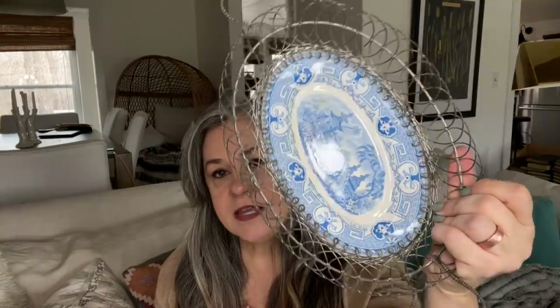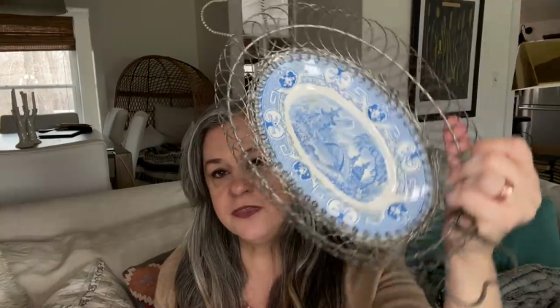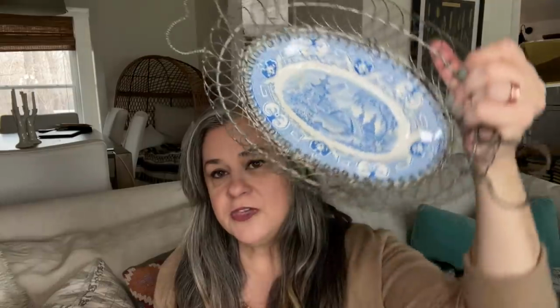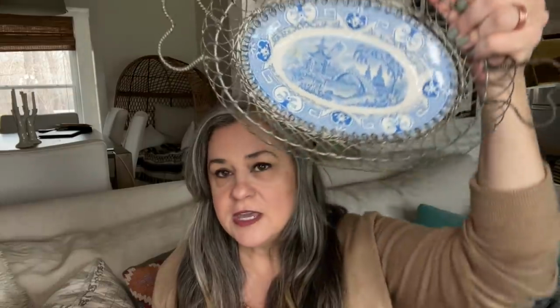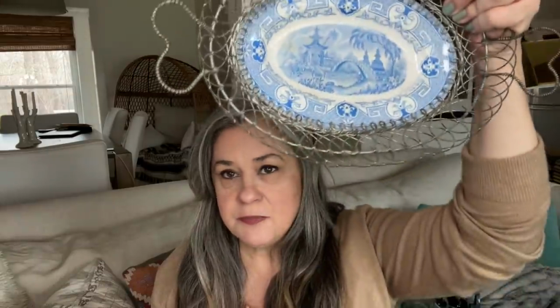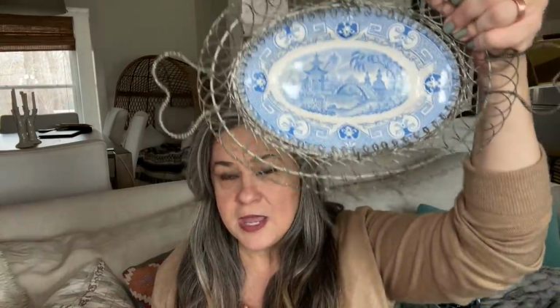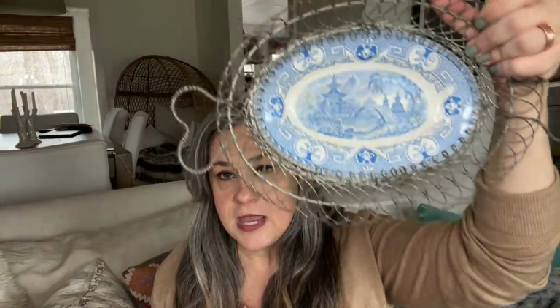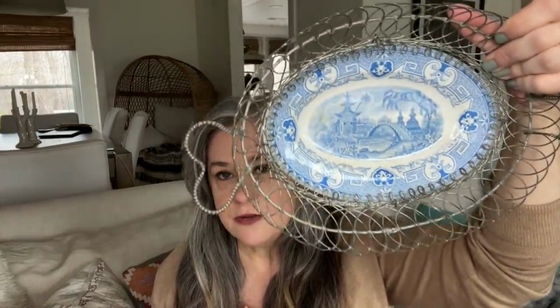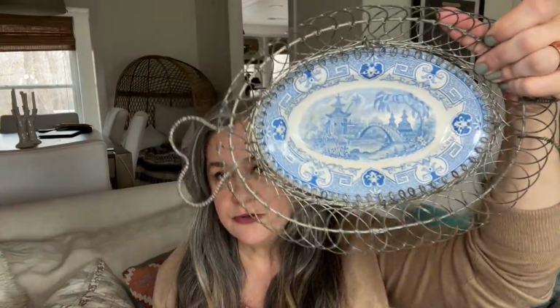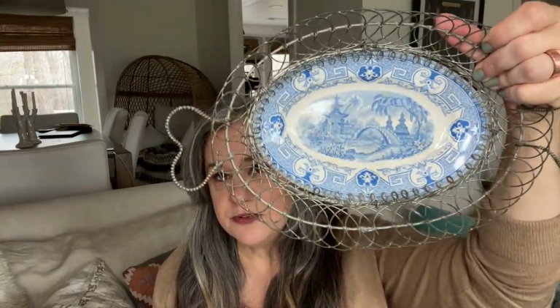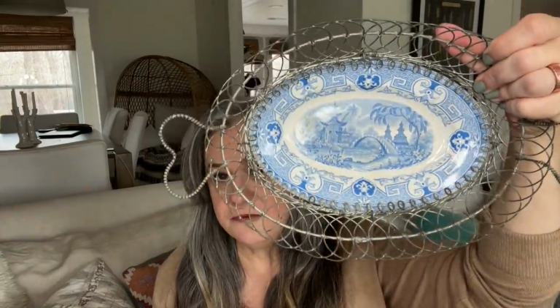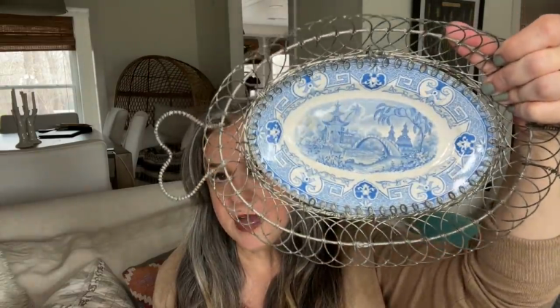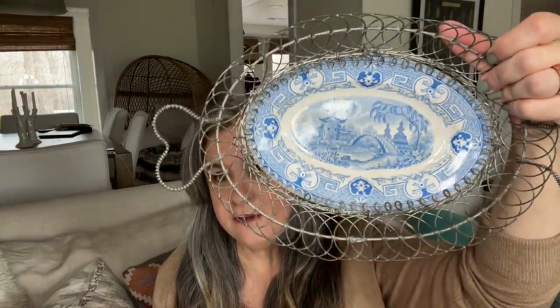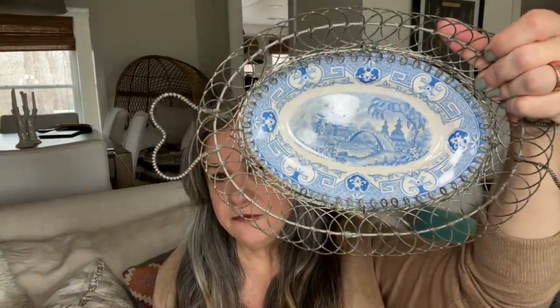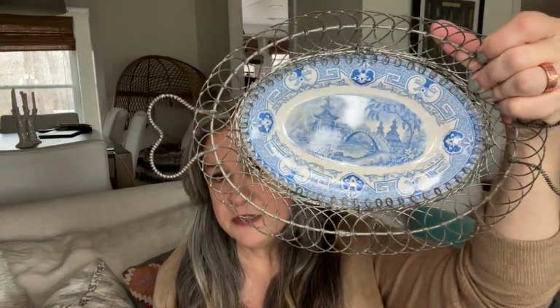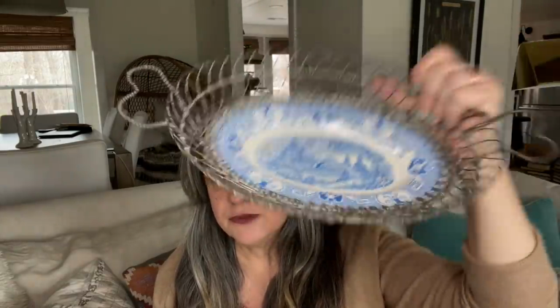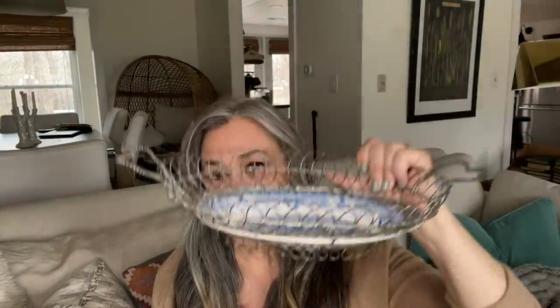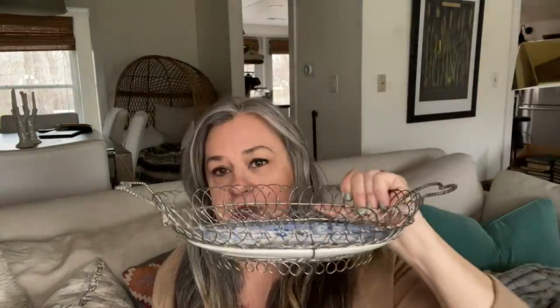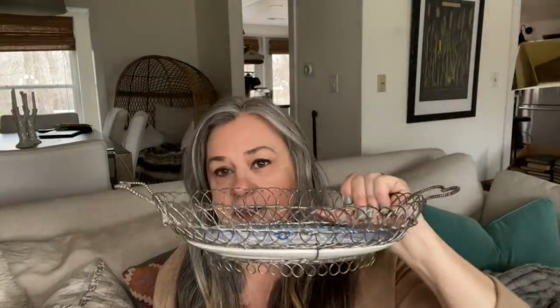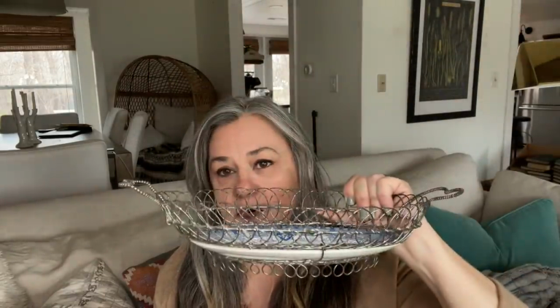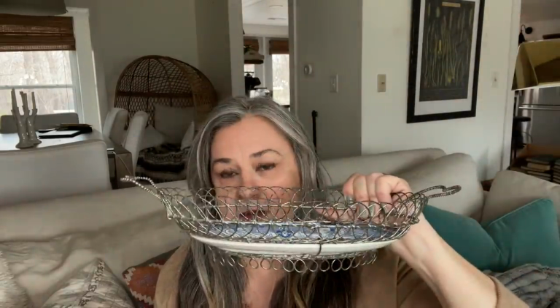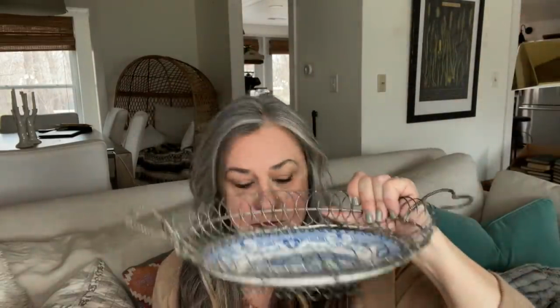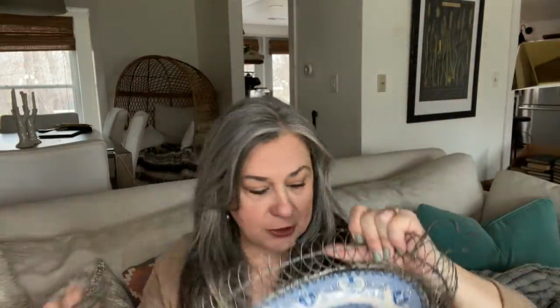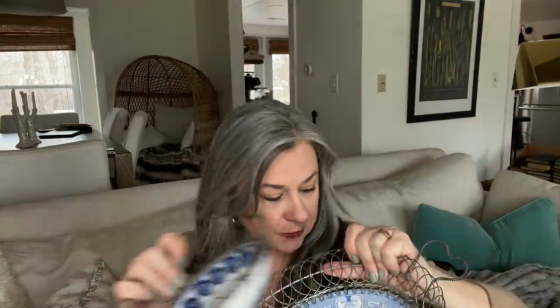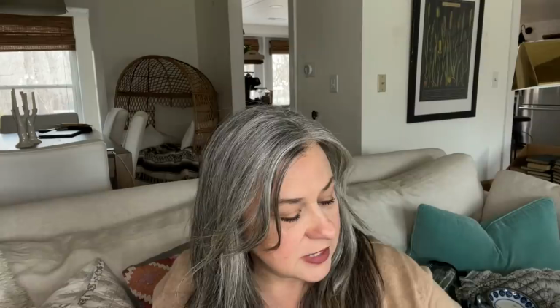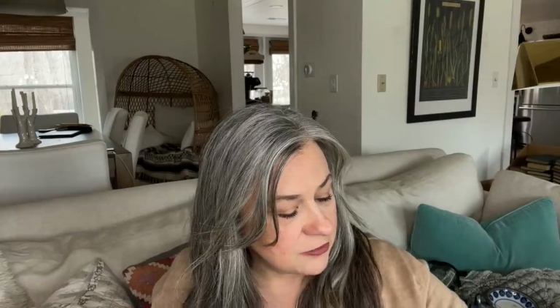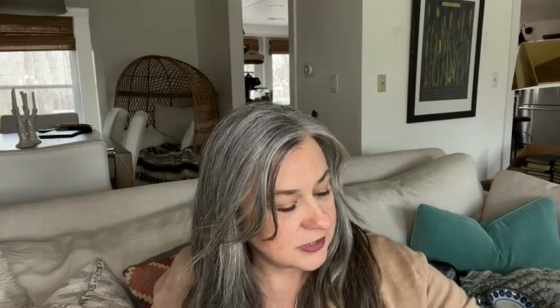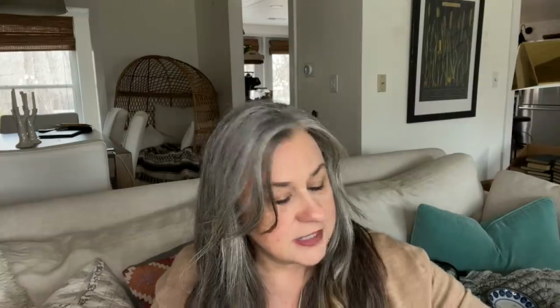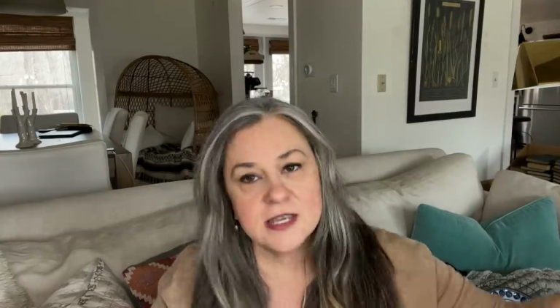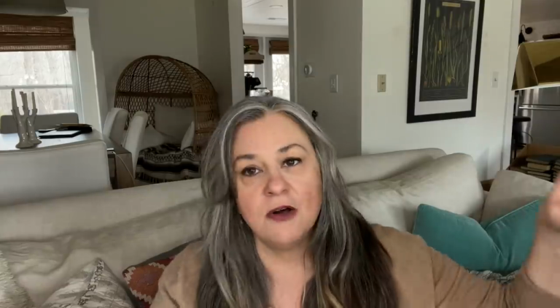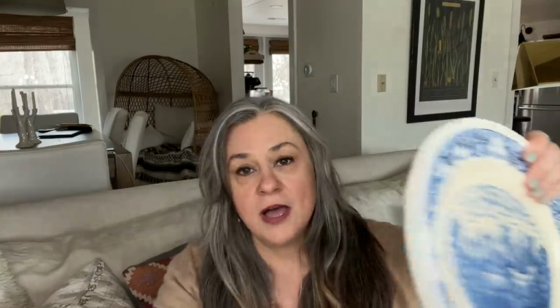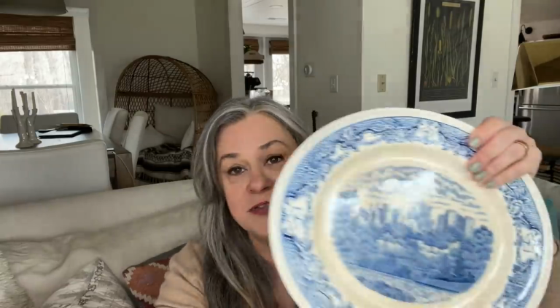I paid two or three dollars for this one and I think I paid close to five for this one — it's quite a bit bigger.